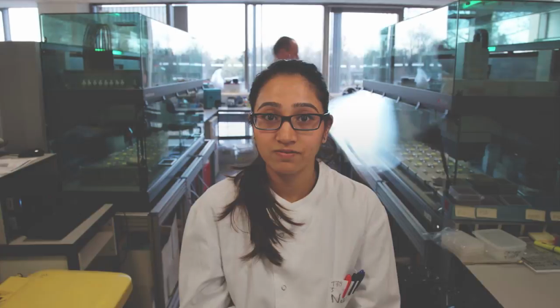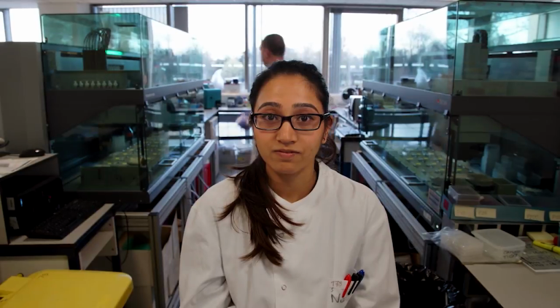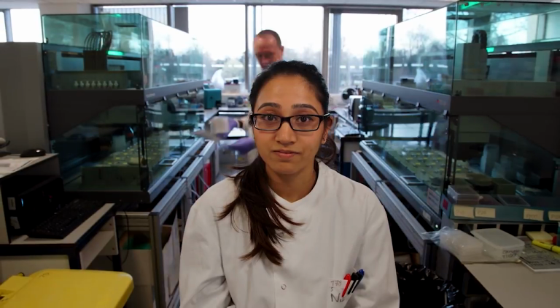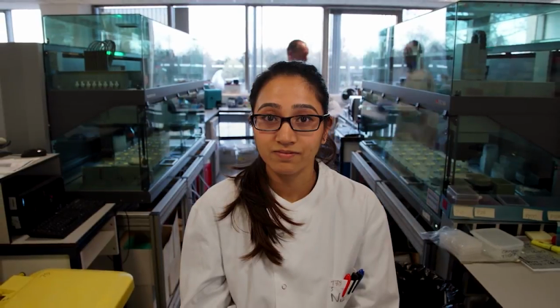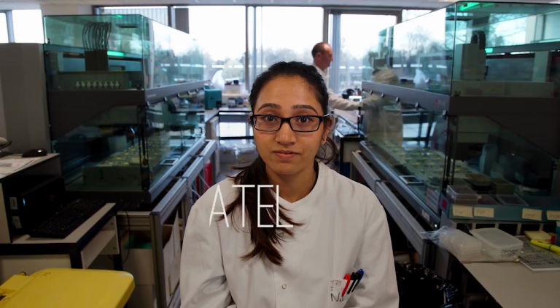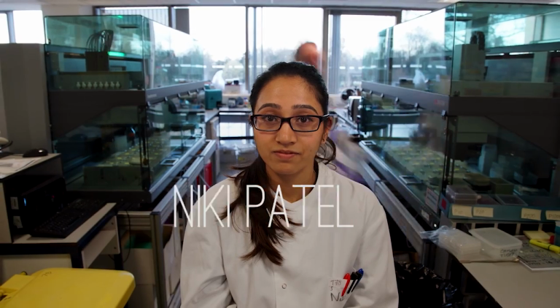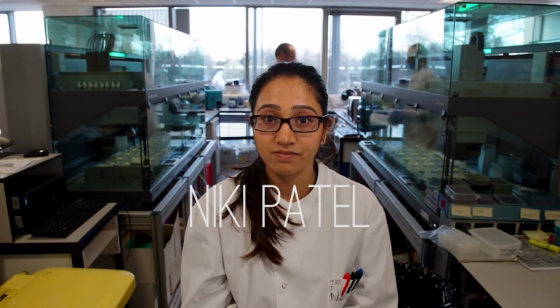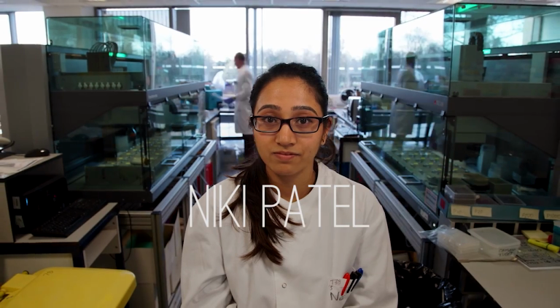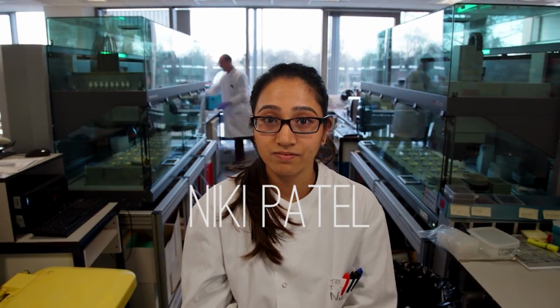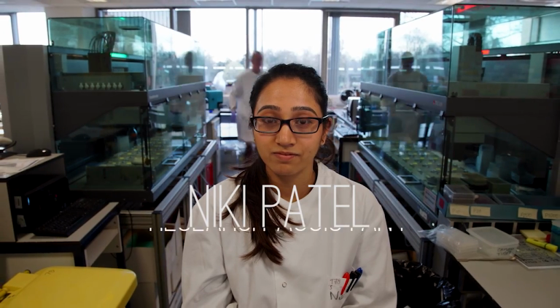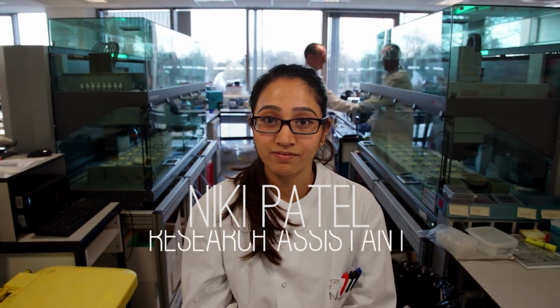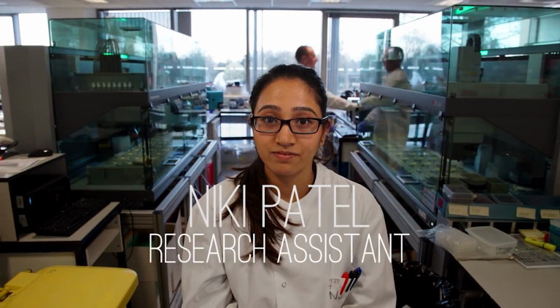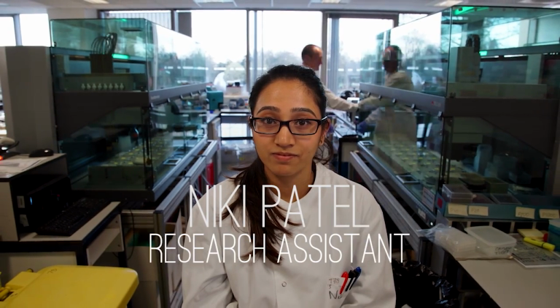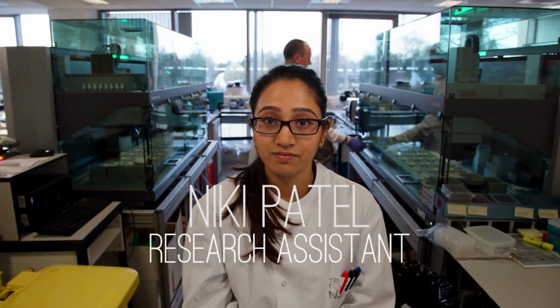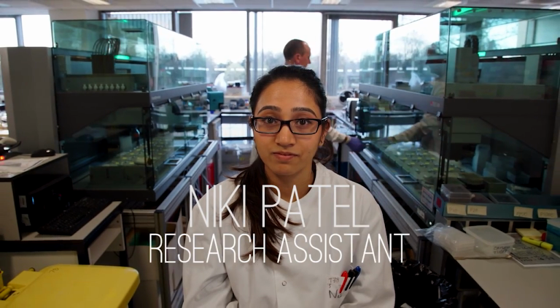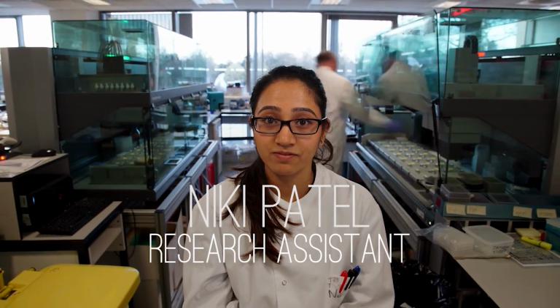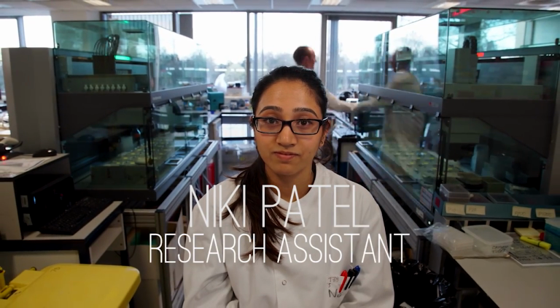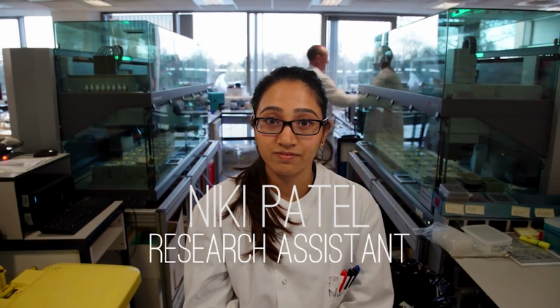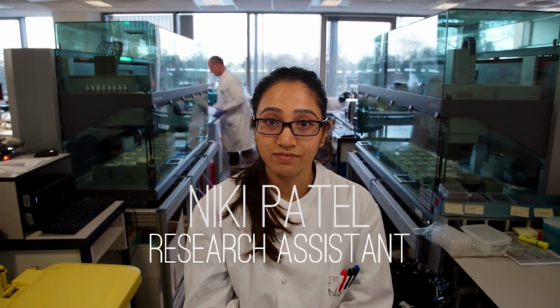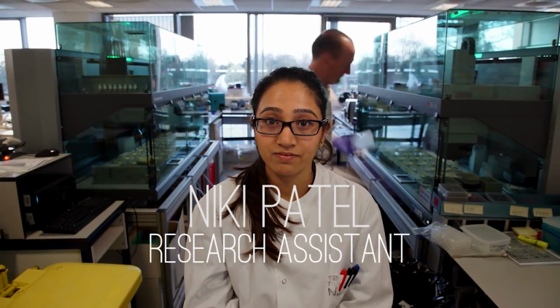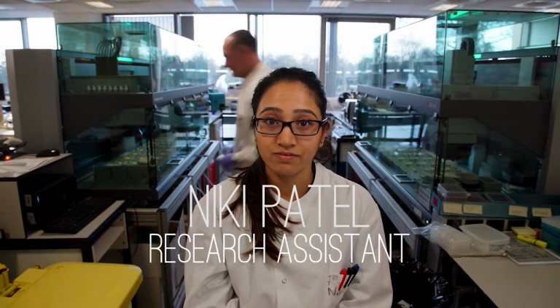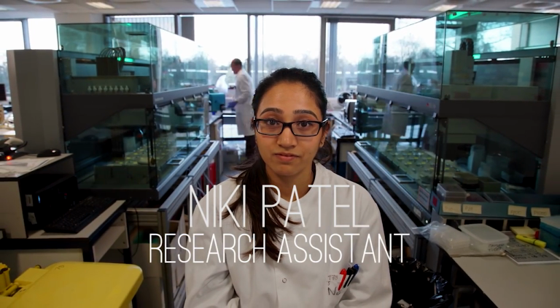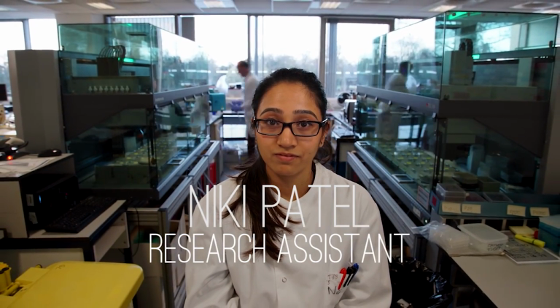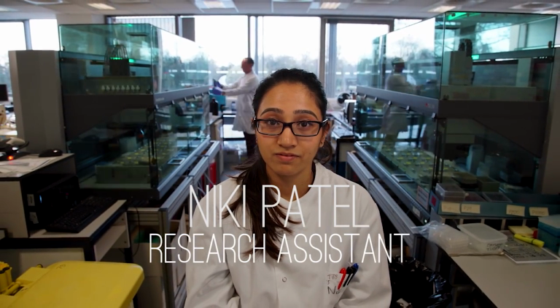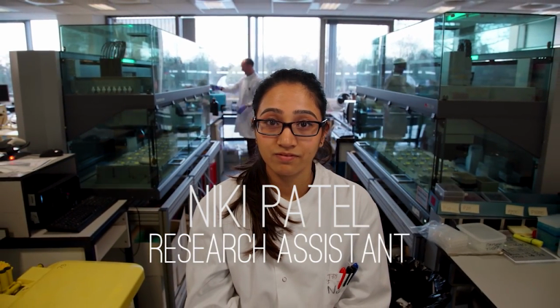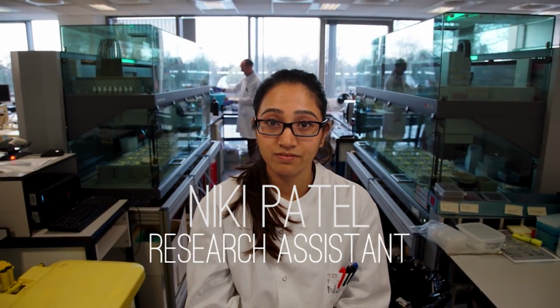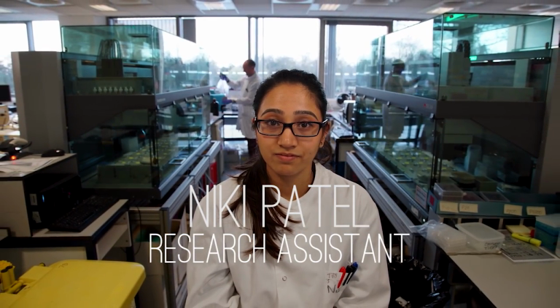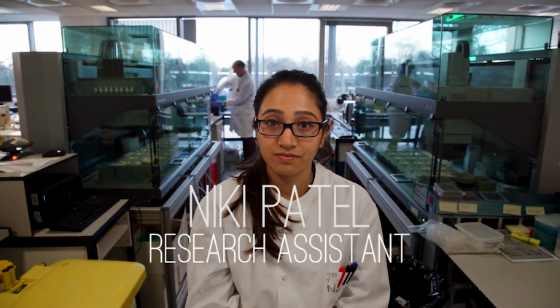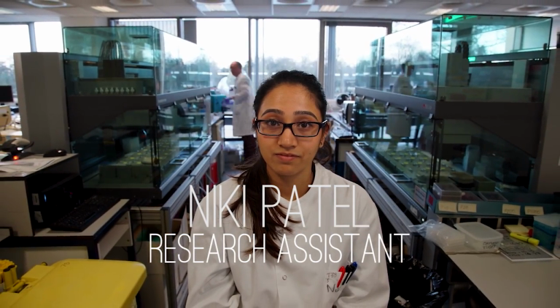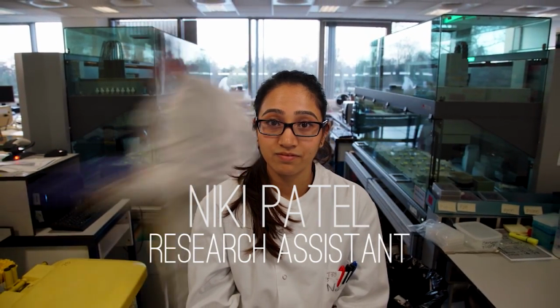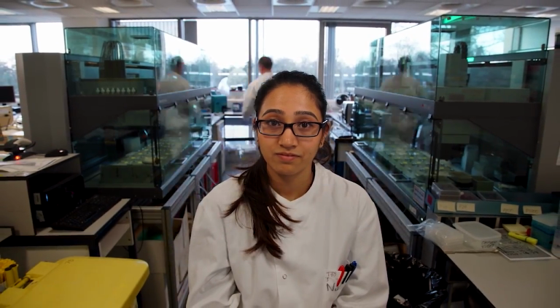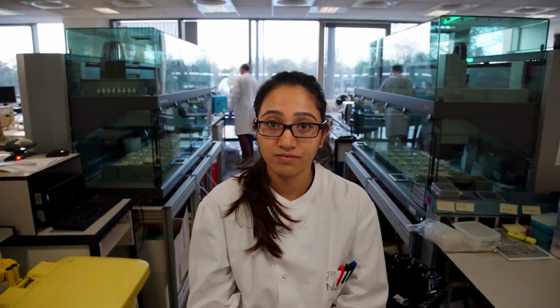I'm Nikki. I'm a research assistant in the Cancer Genome Project at the Wellcome Trust Sanger Institute in Cambridge.